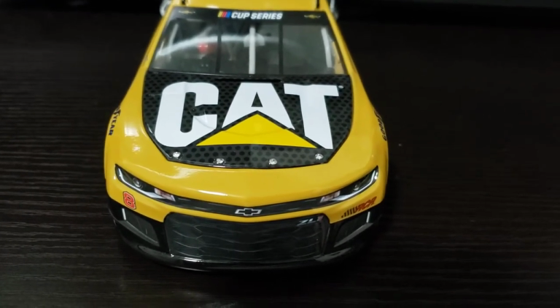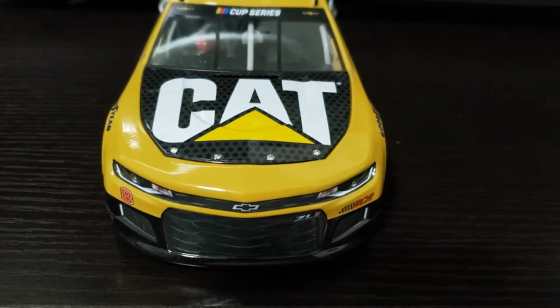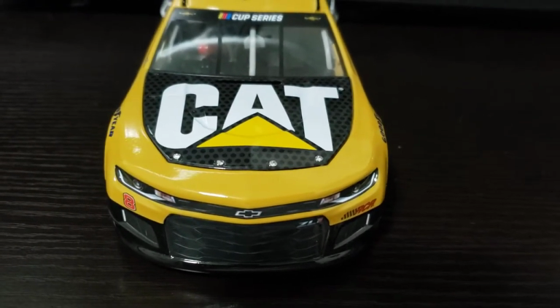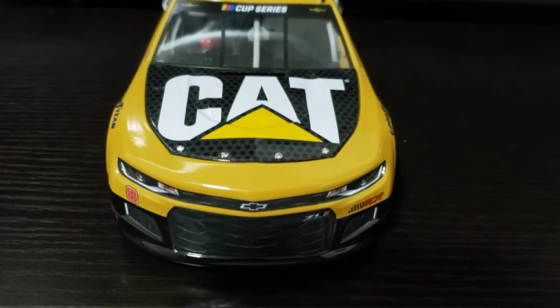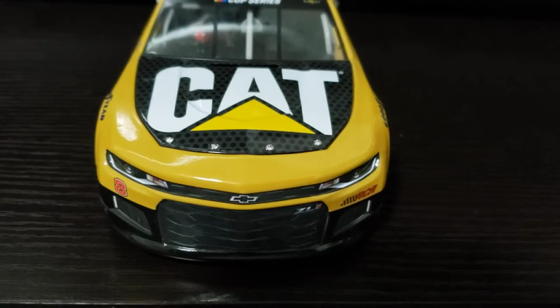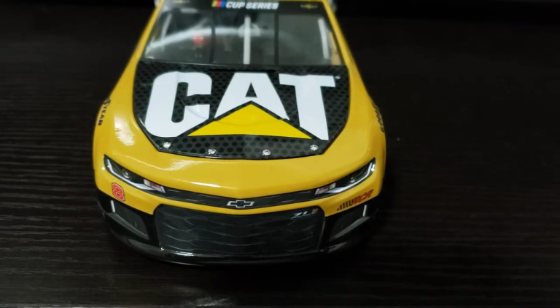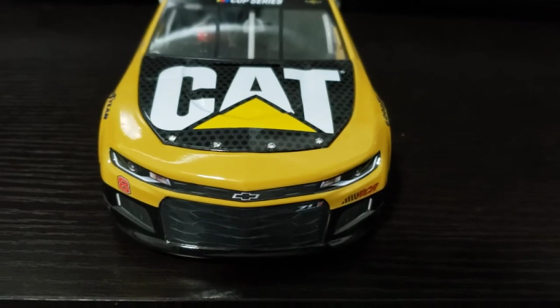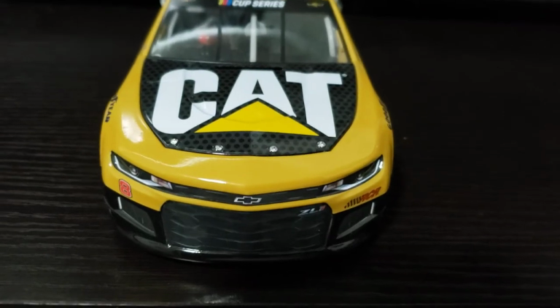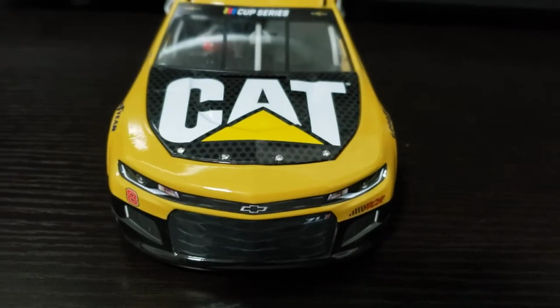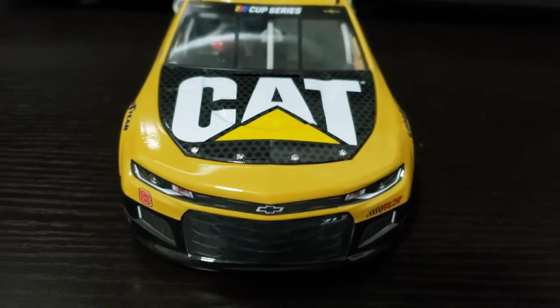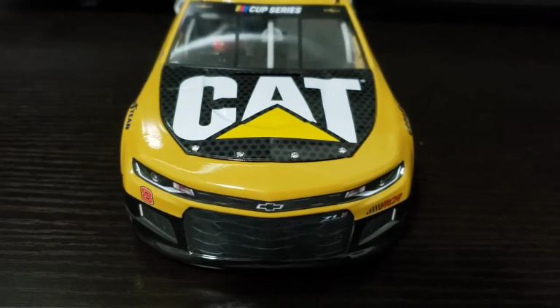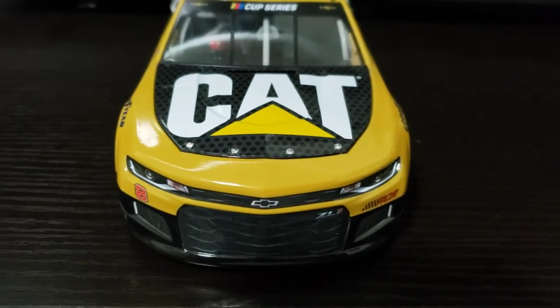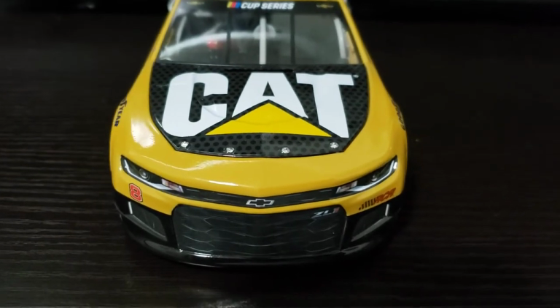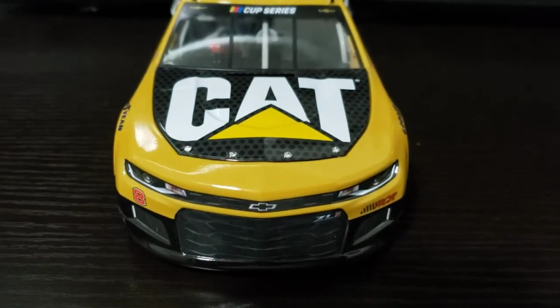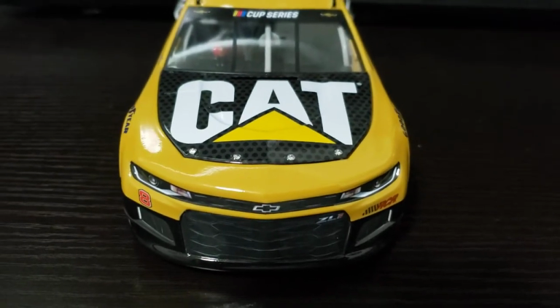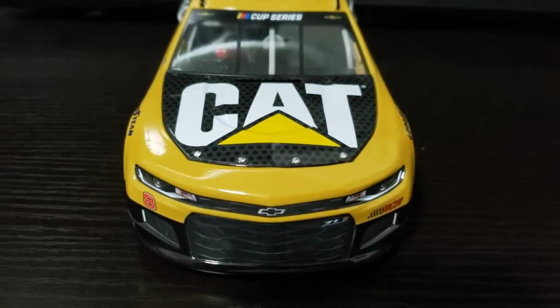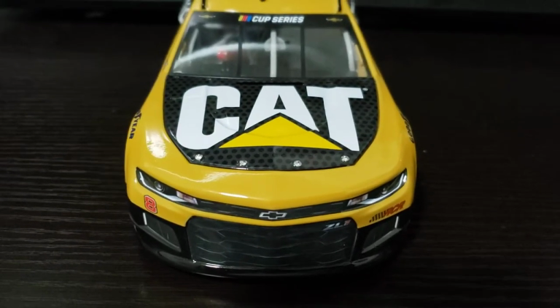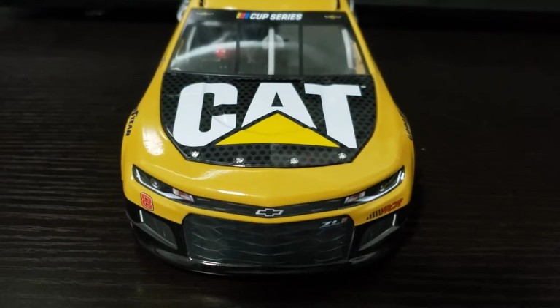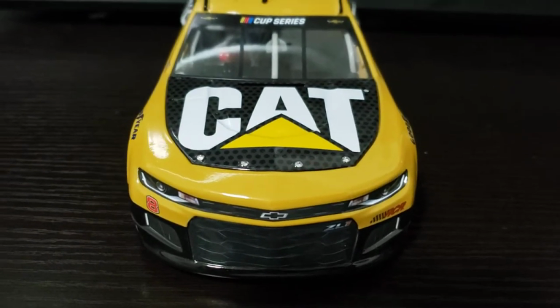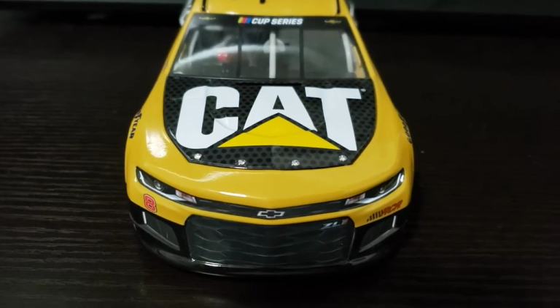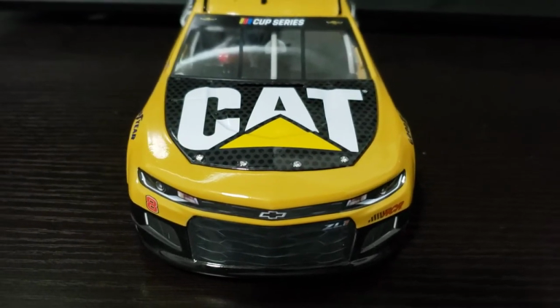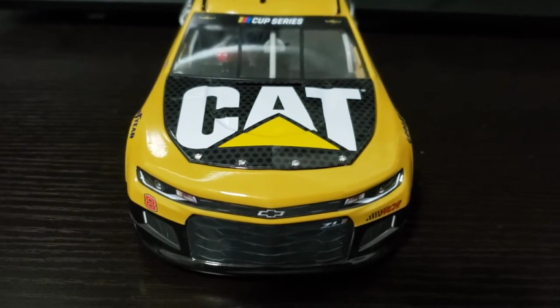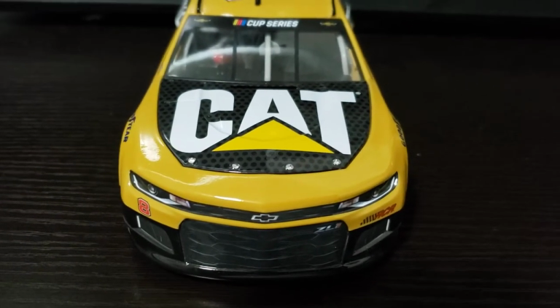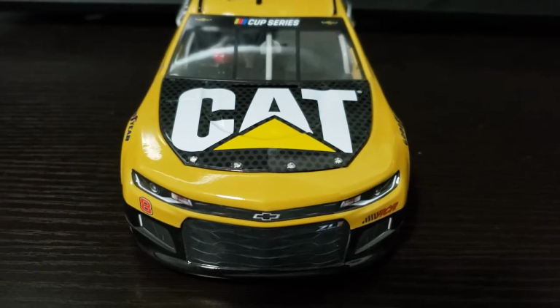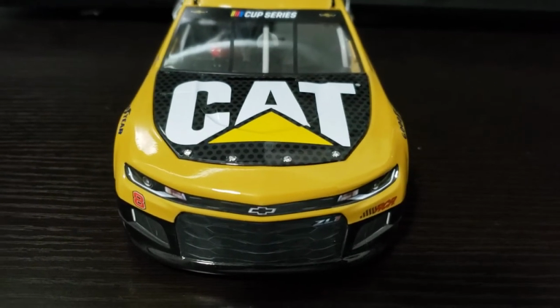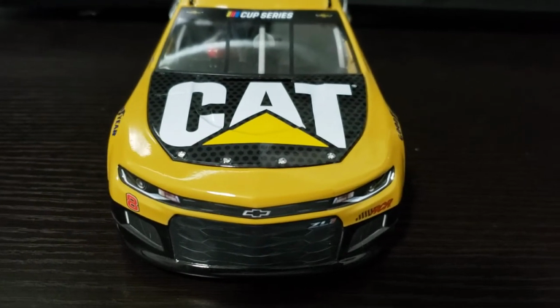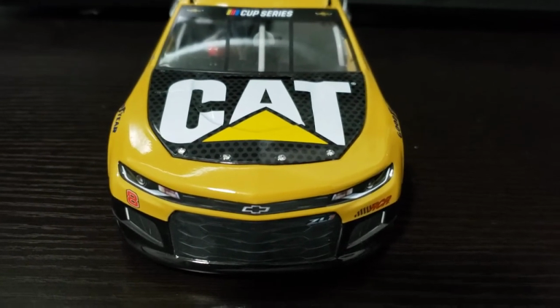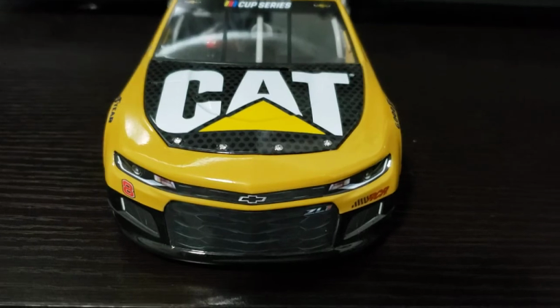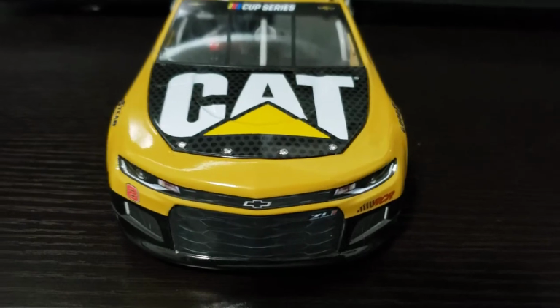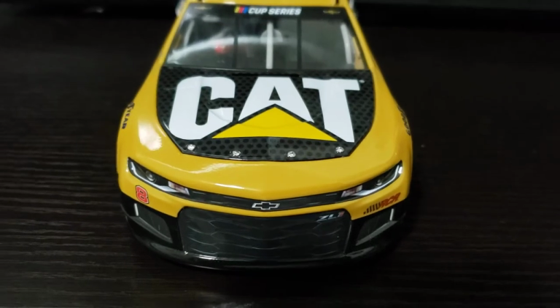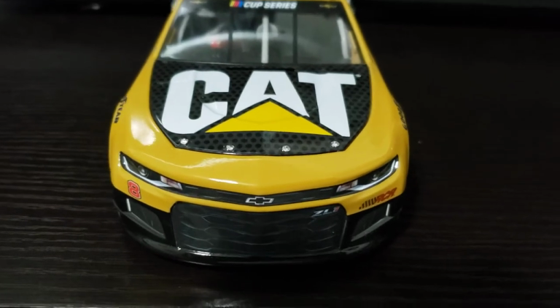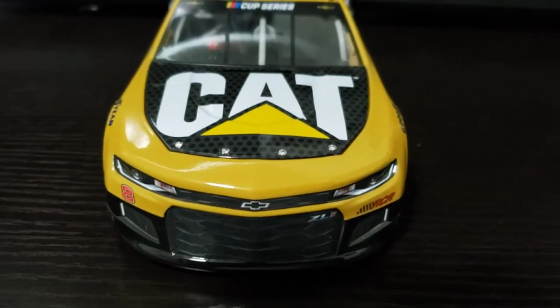Today I'm going to show you his rookie car. I know this is from last year, but it's a very nice car, so I'd like to show it to you all.